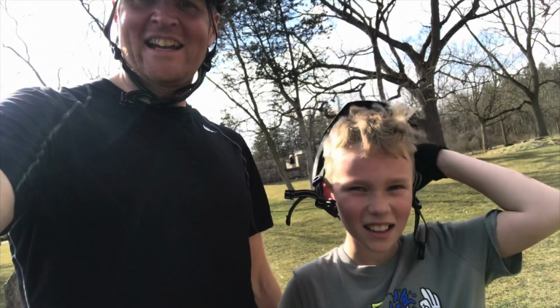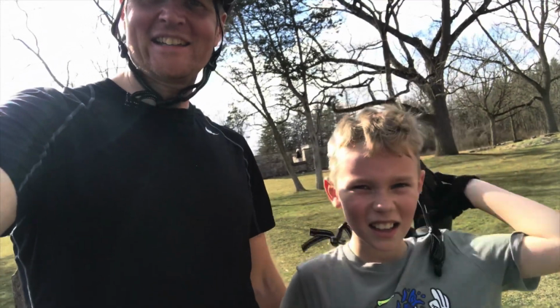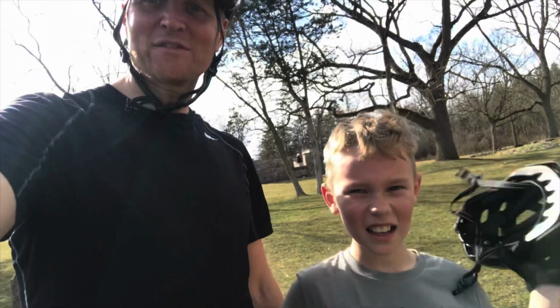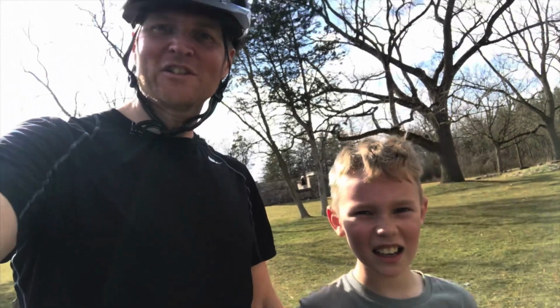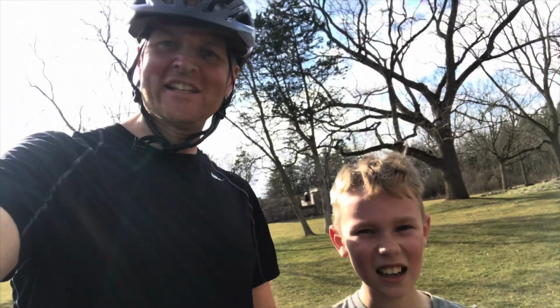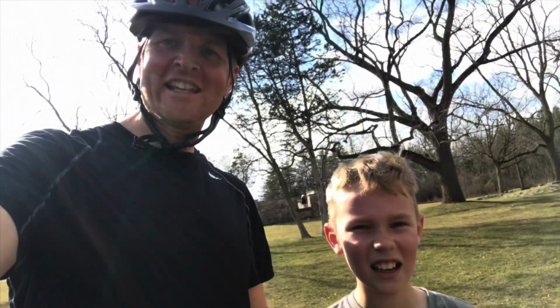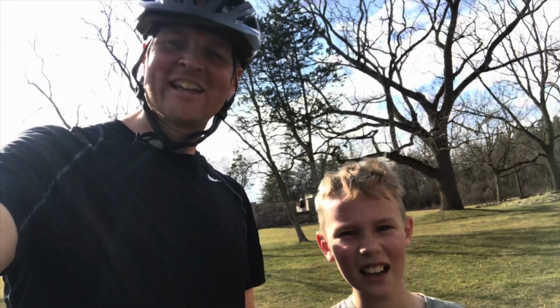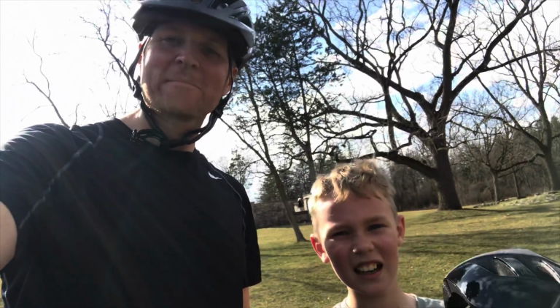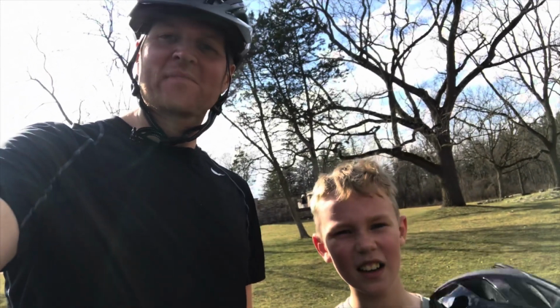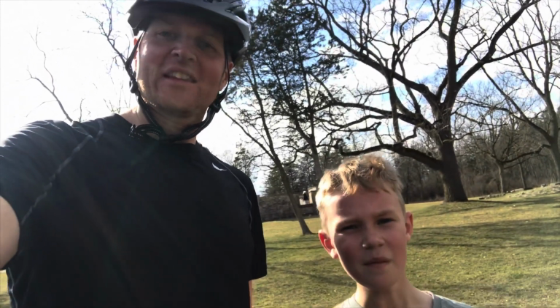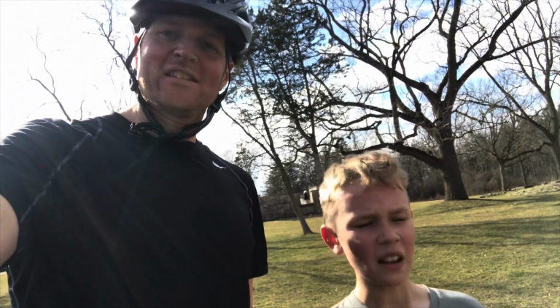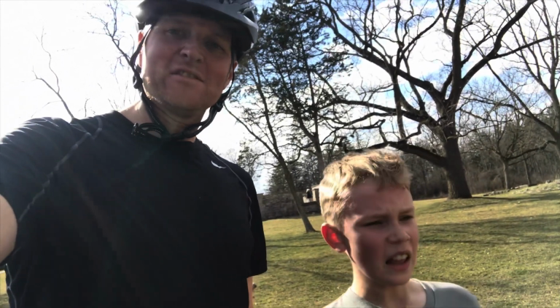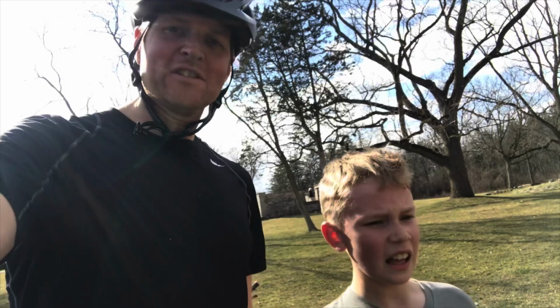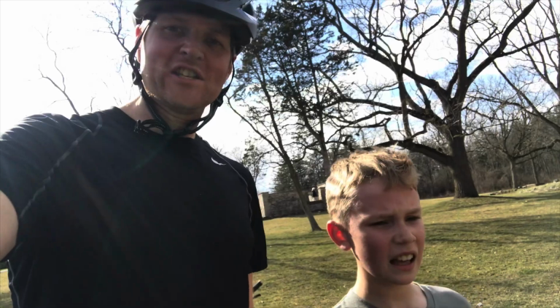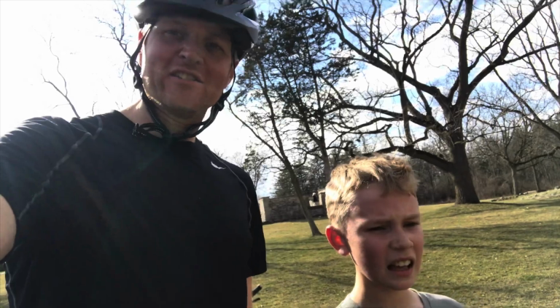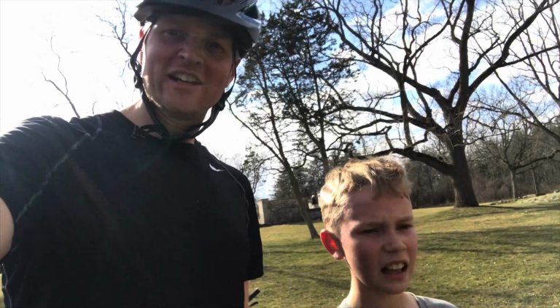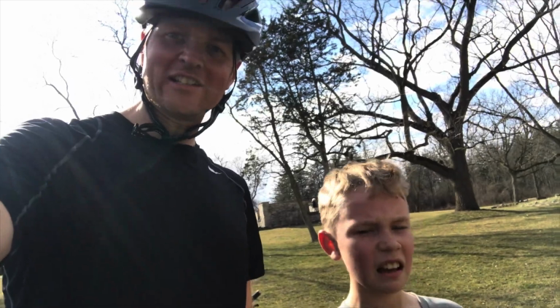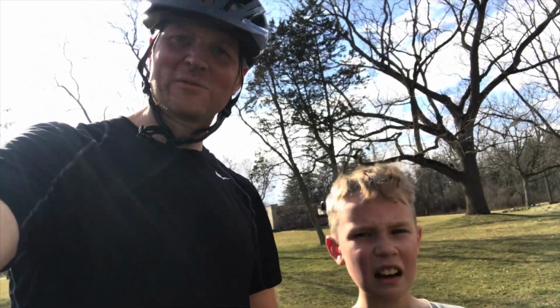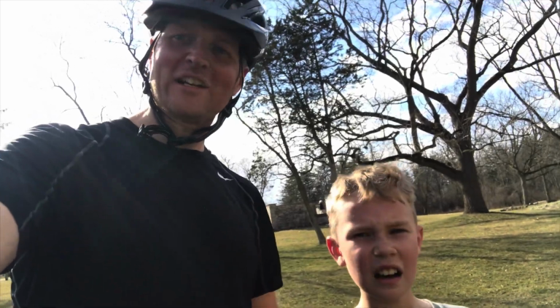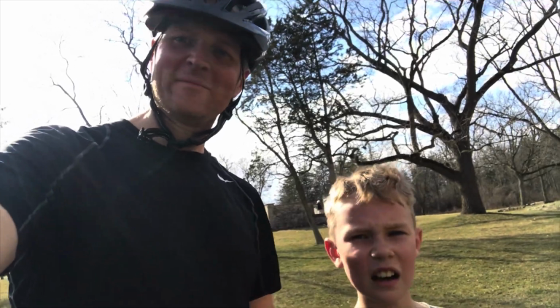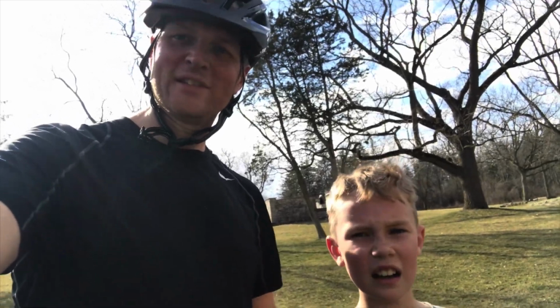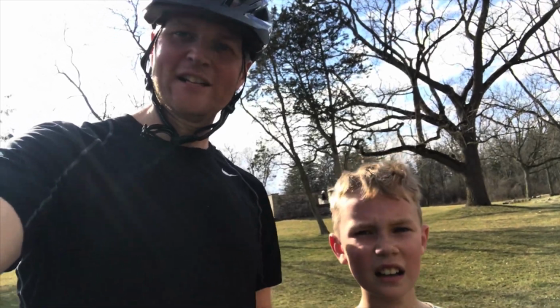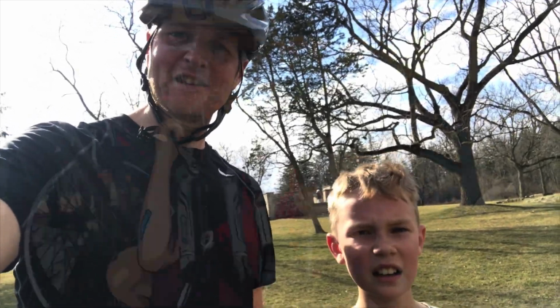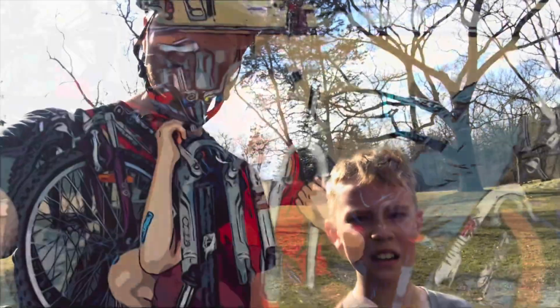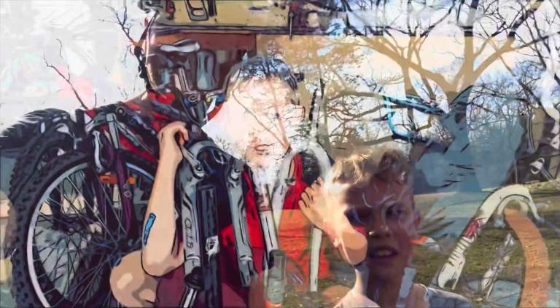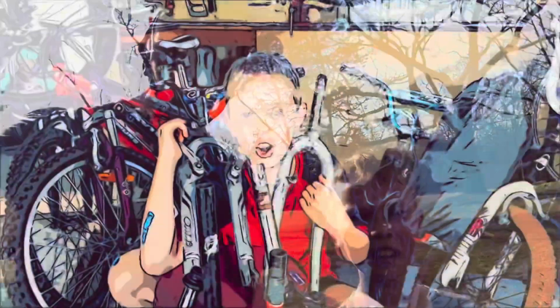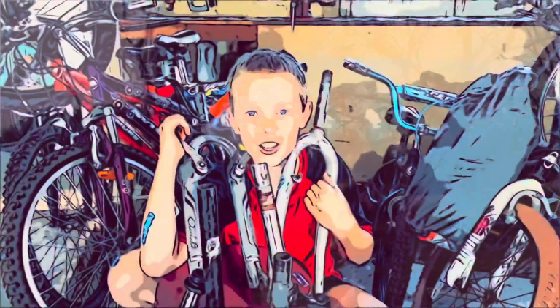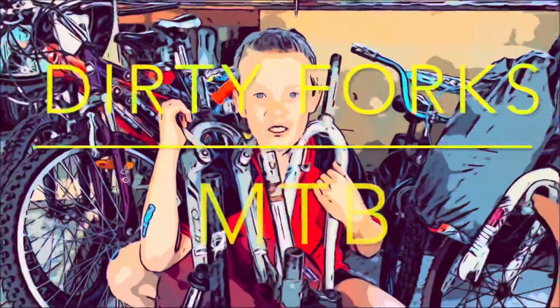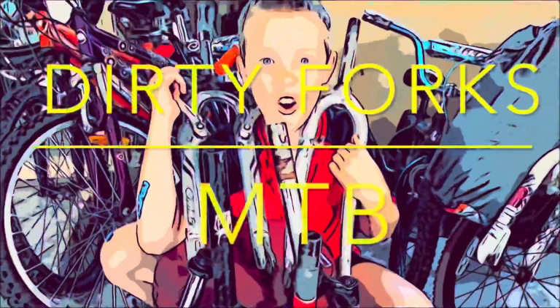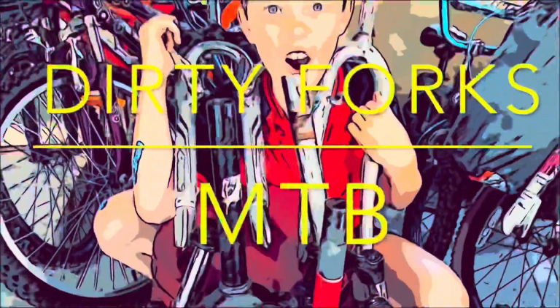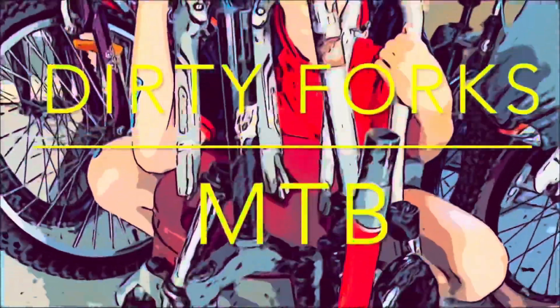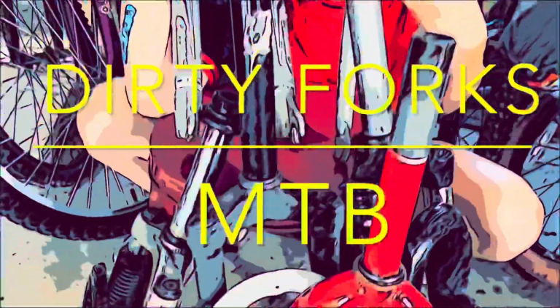Thanks for tuning in. Stay tuned to the channel. Like, subscribe. You guys are awesome. DIRTY FORKS!